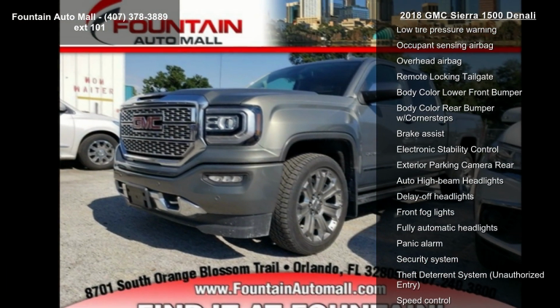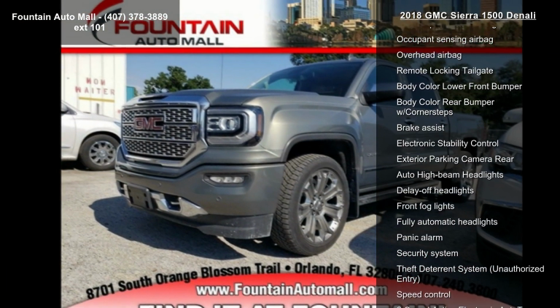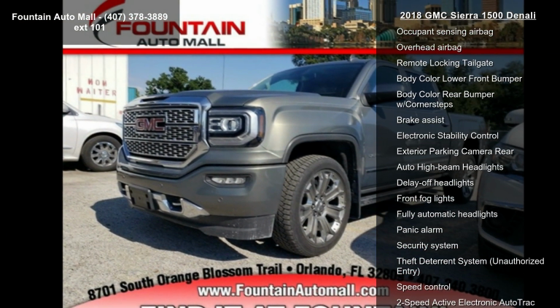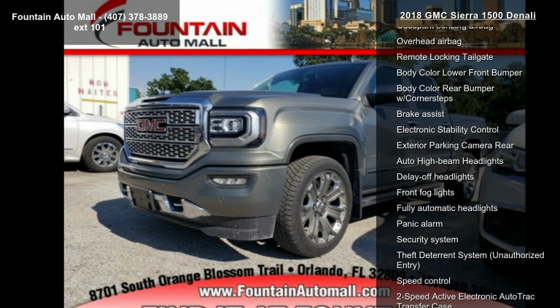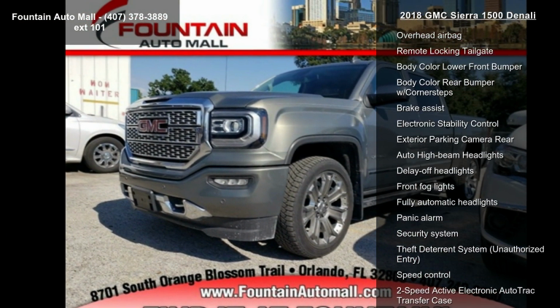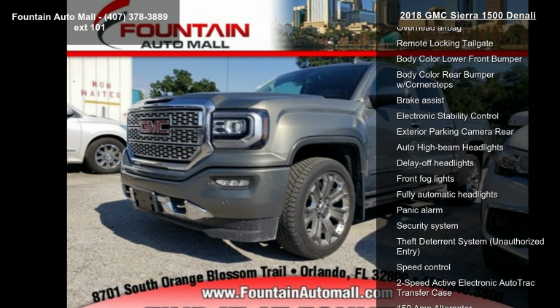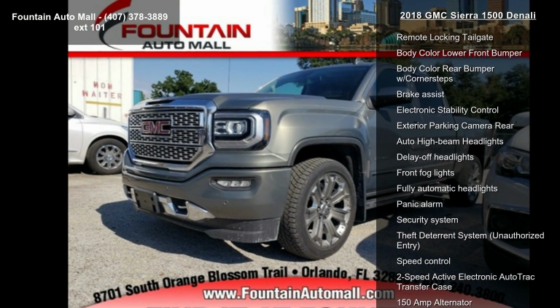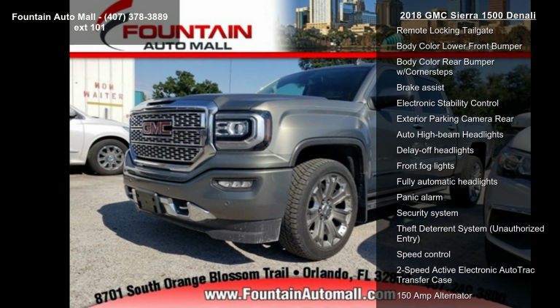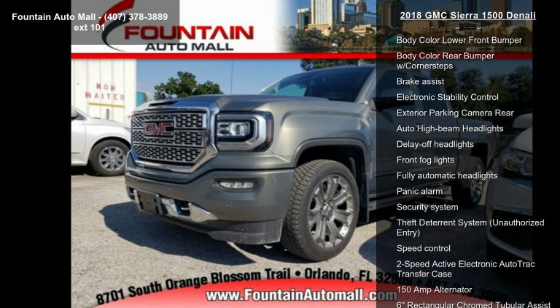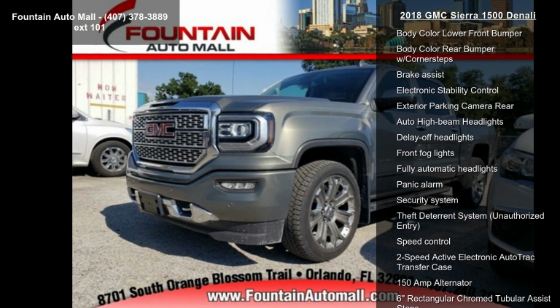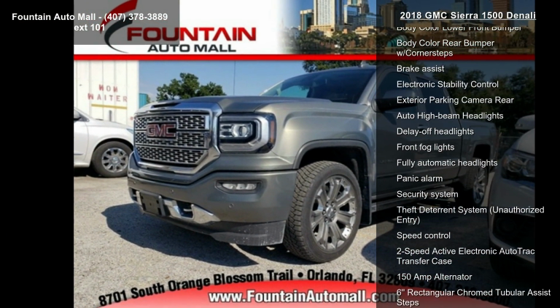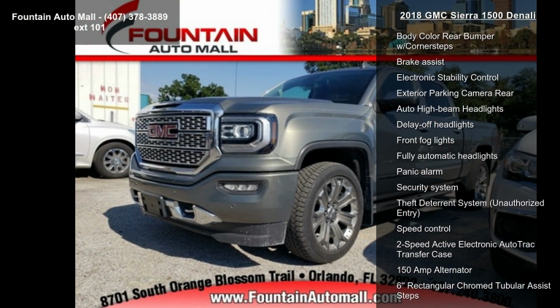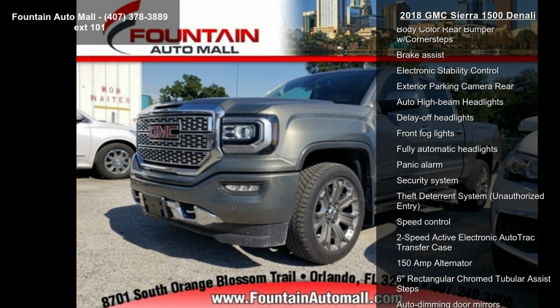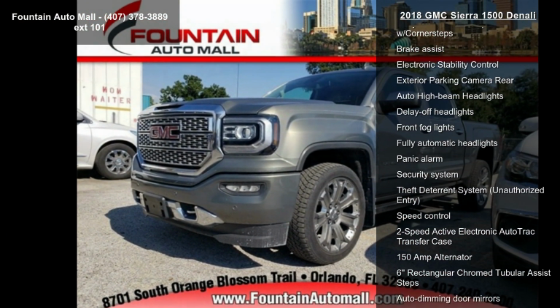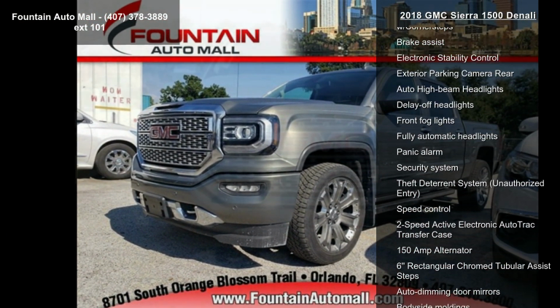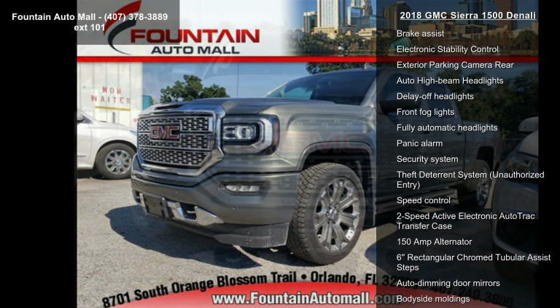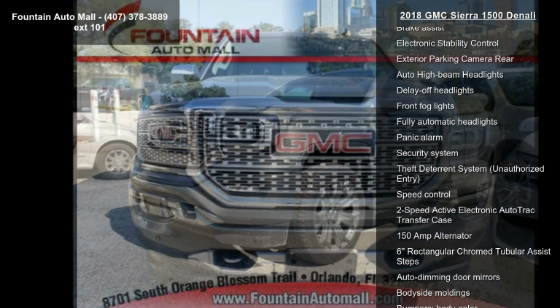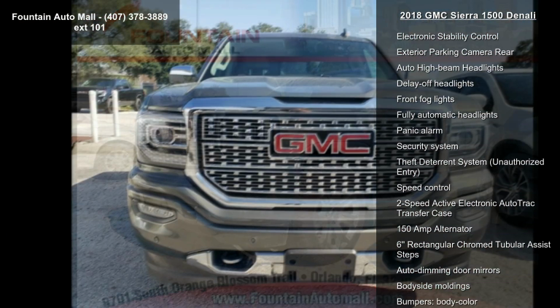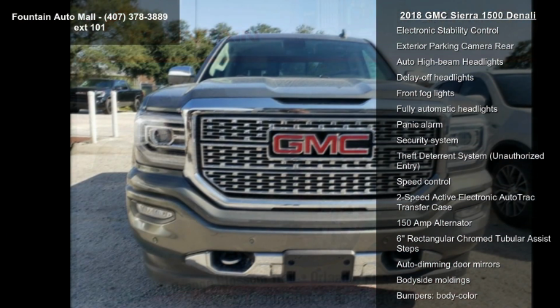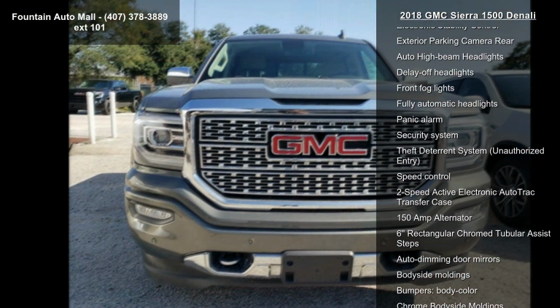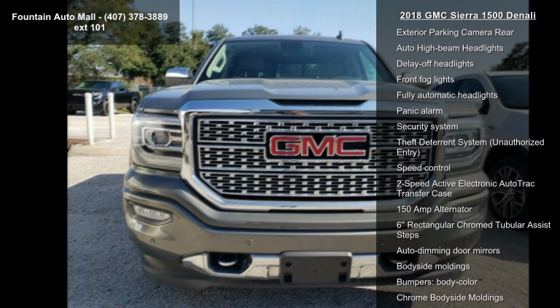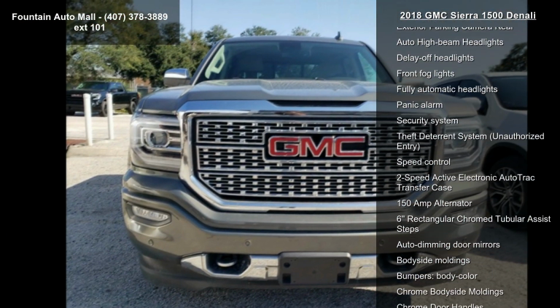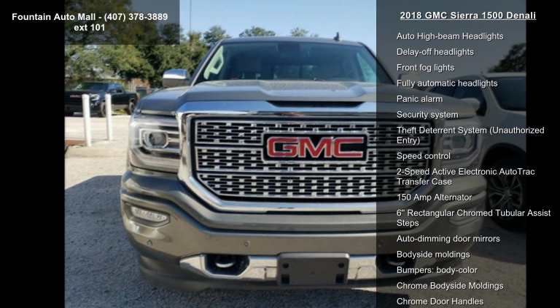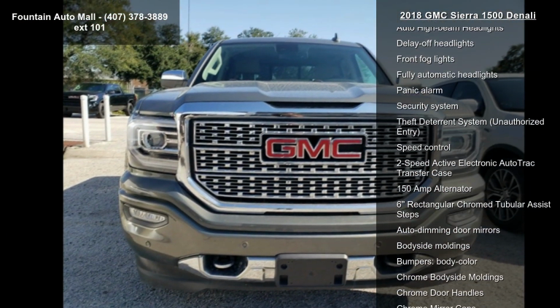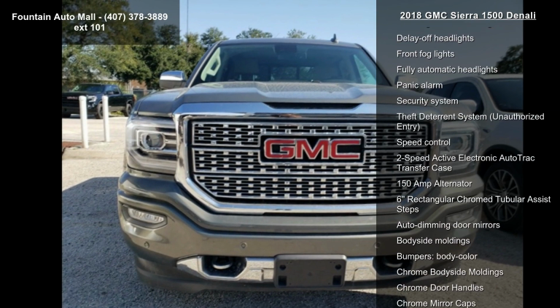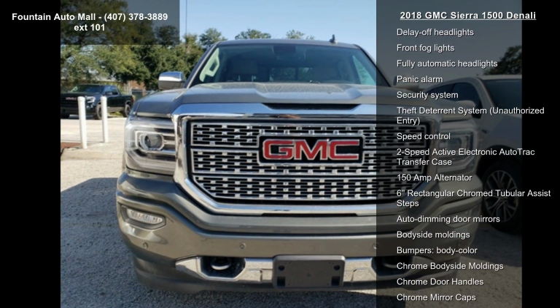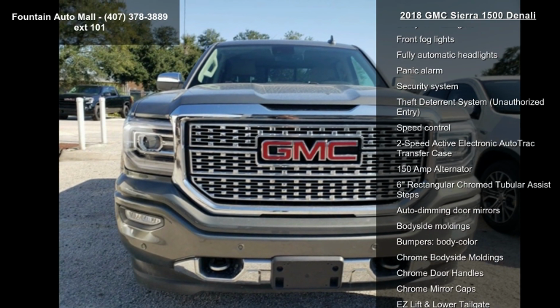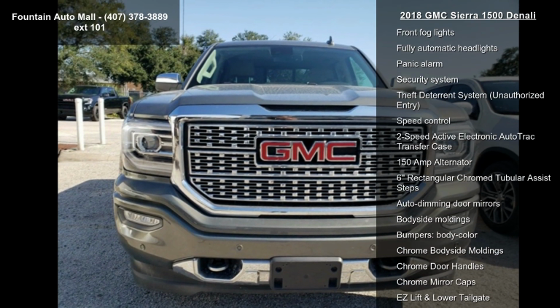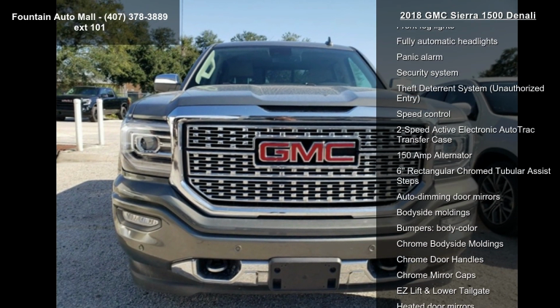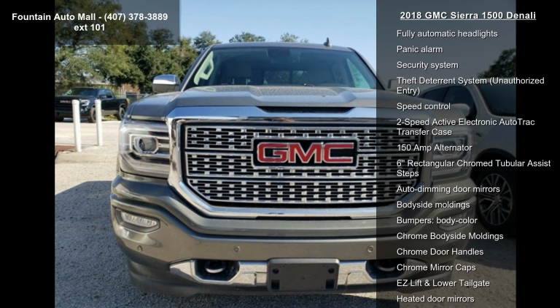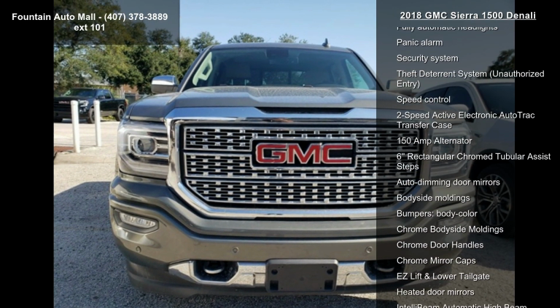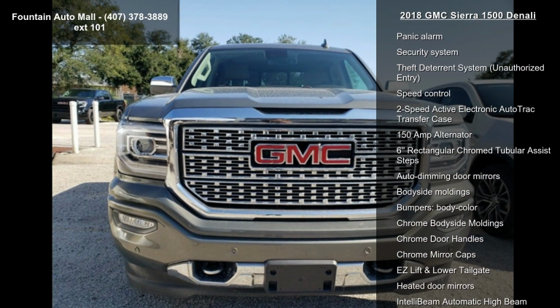A test drive is waiting for you. Call now to schedule an appointment at our dealership.